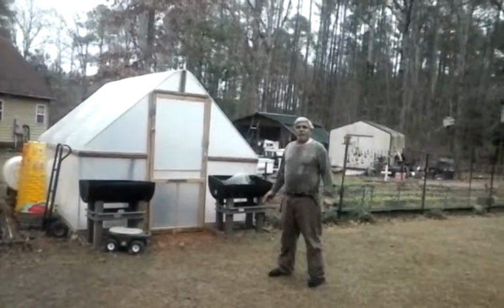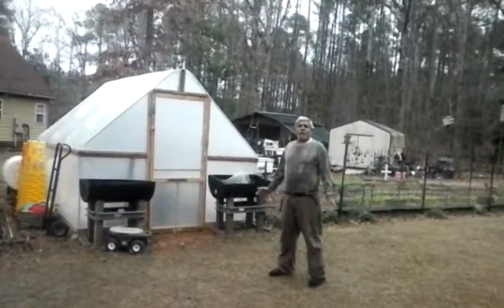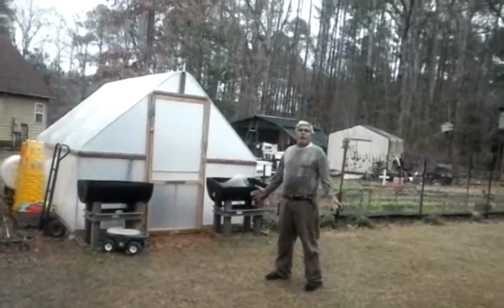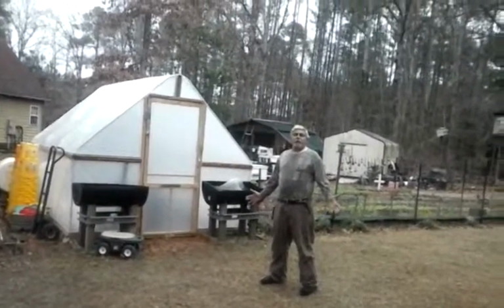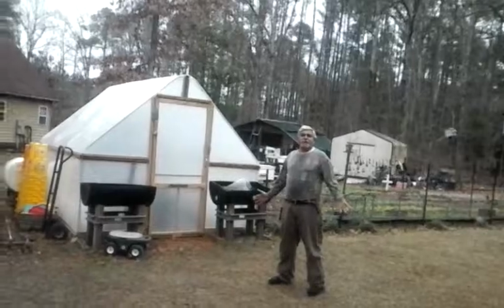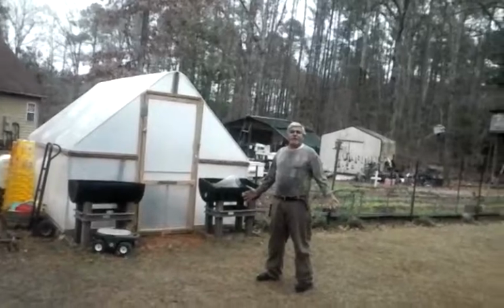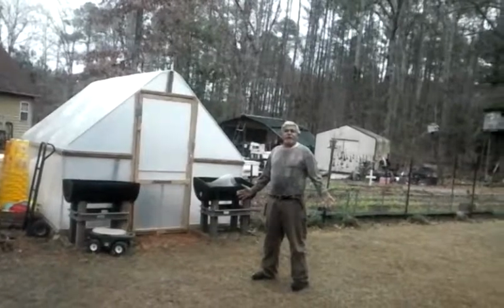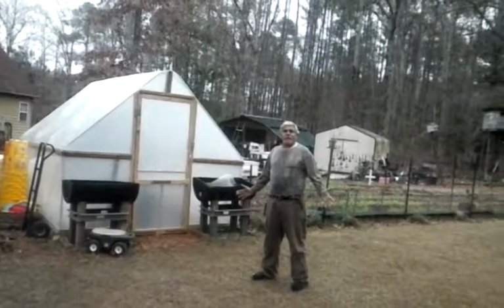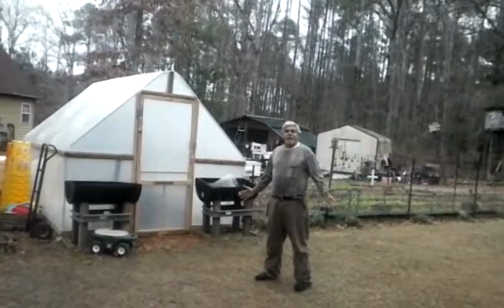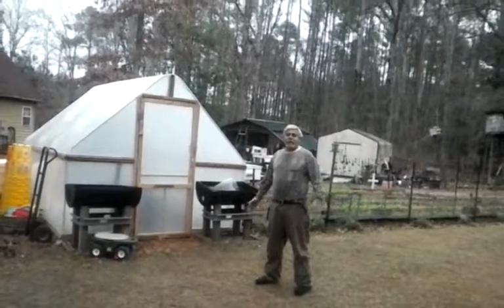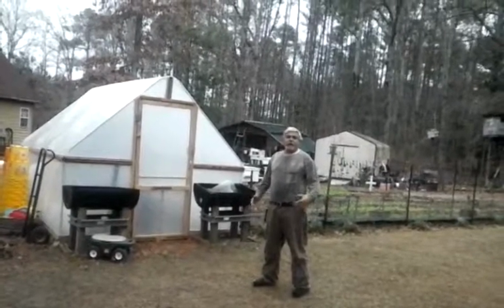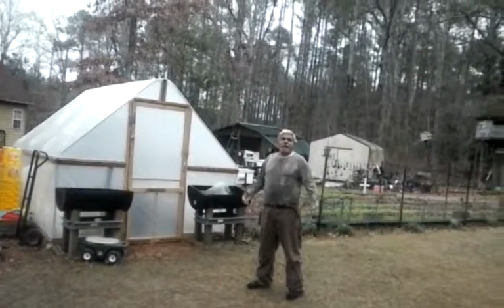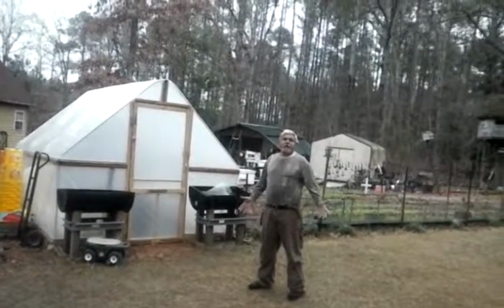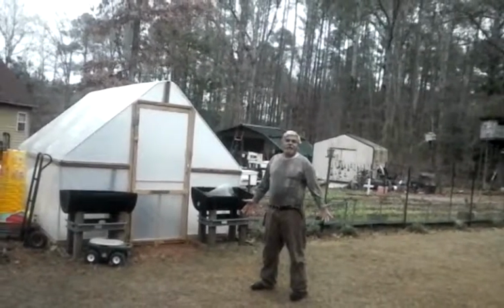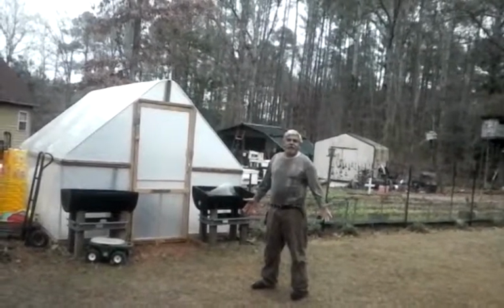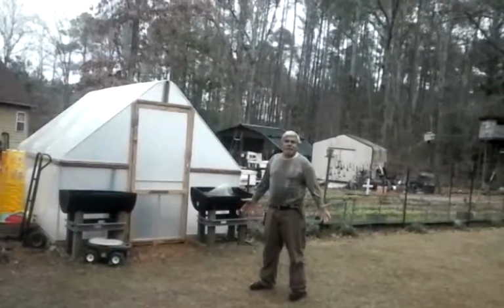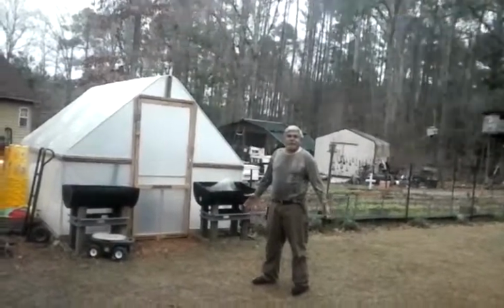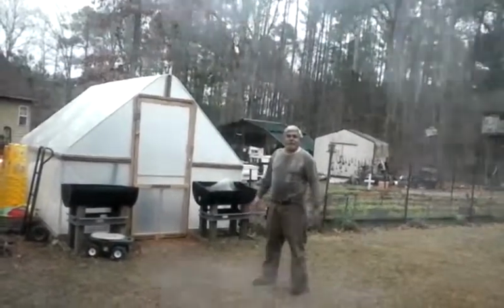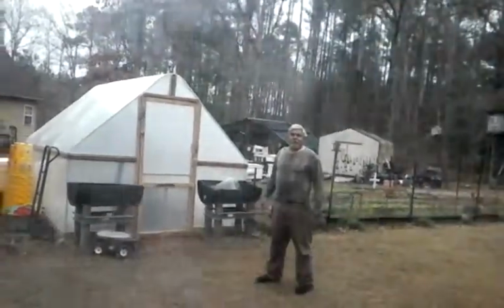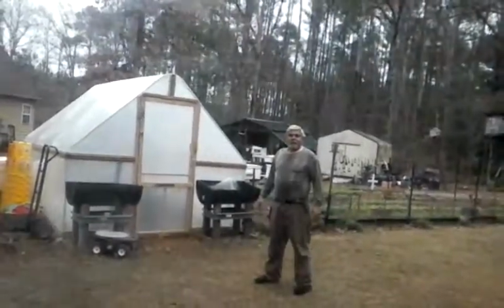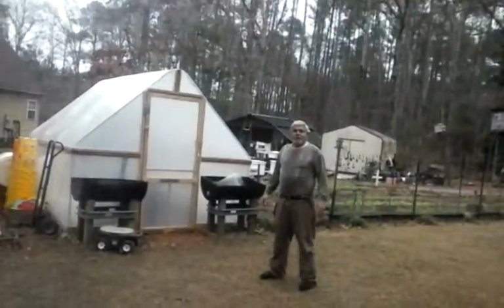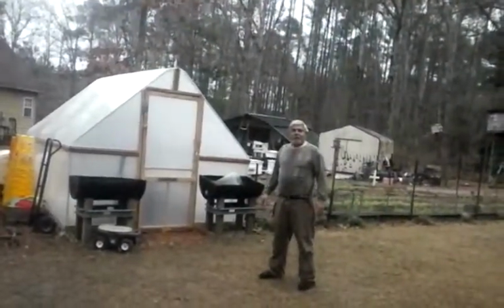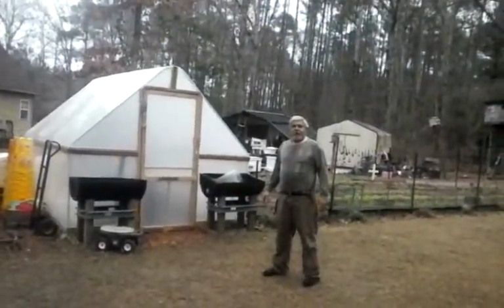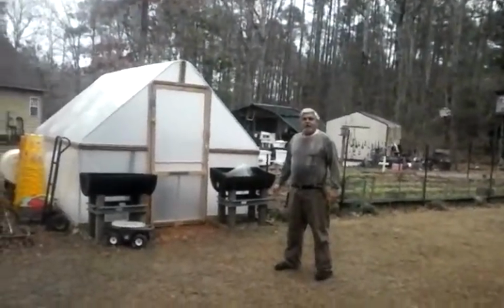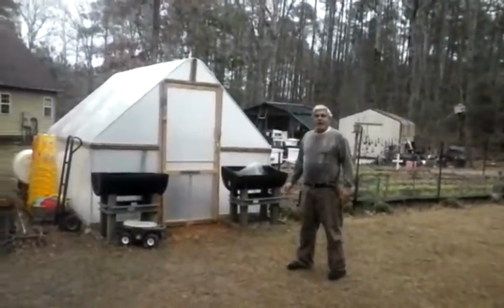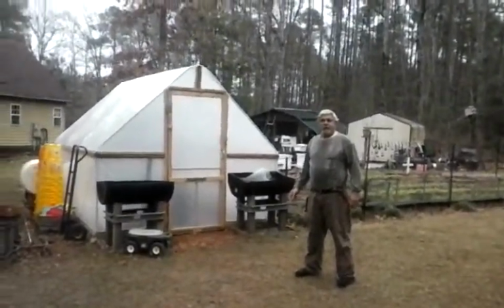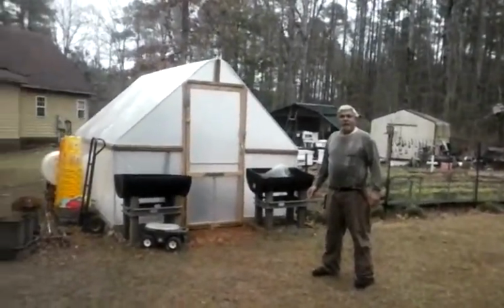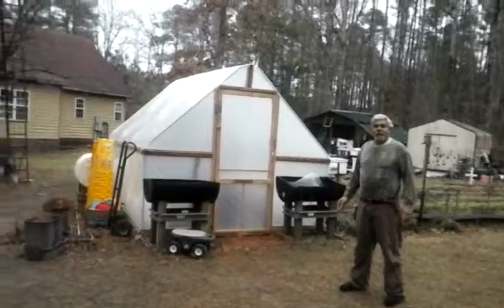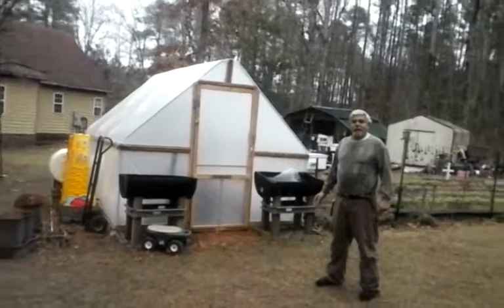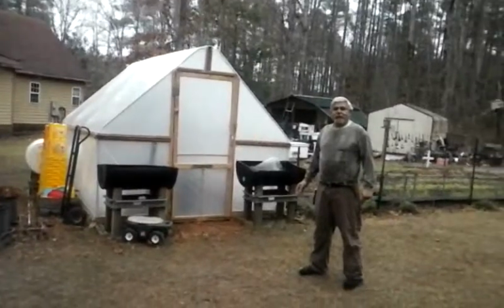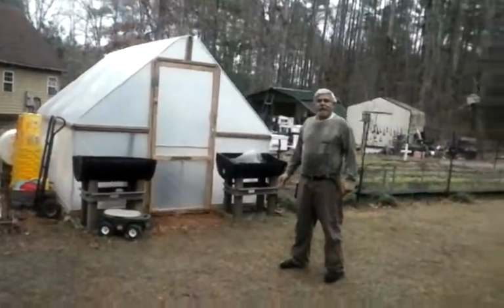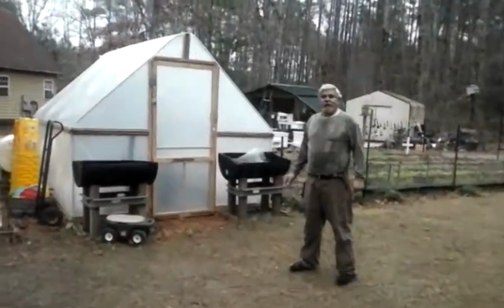My cousin brought me a bunch of Bro rice holes, so I gotta learn how to use them. He got them out of South Carolina.